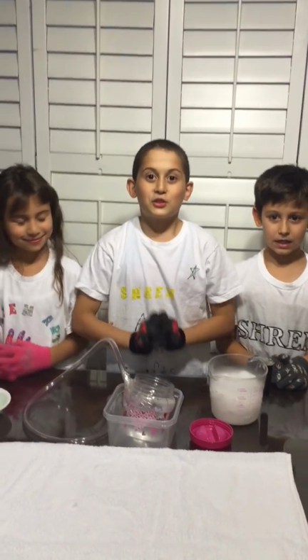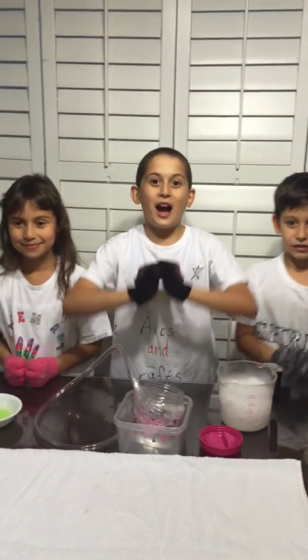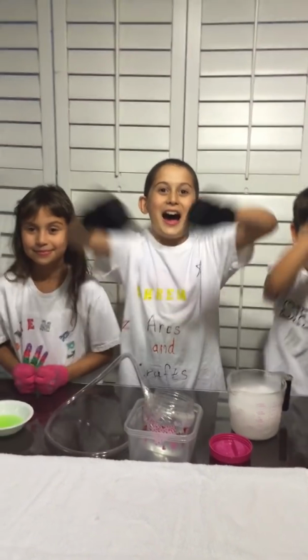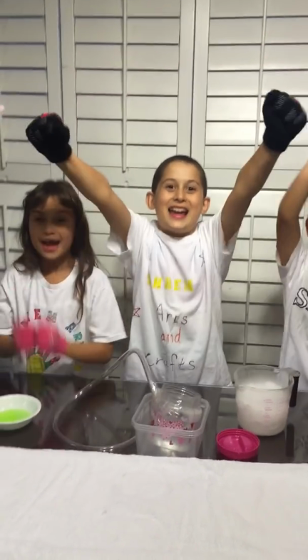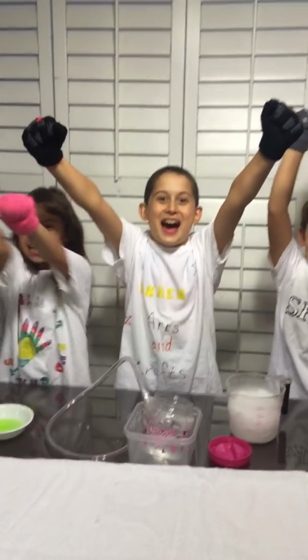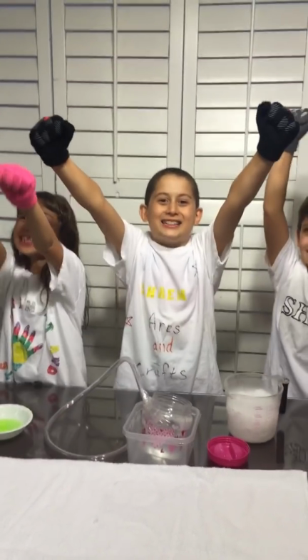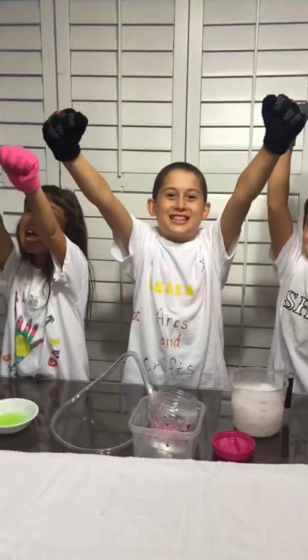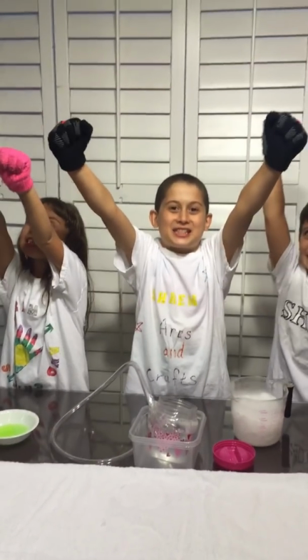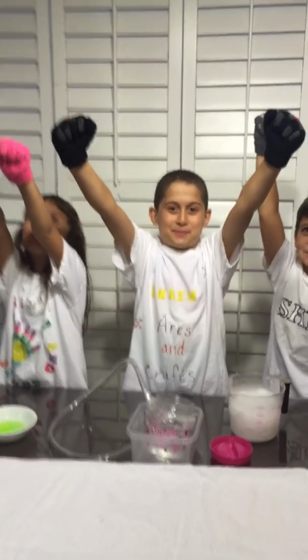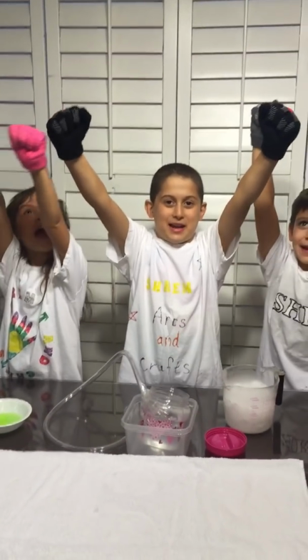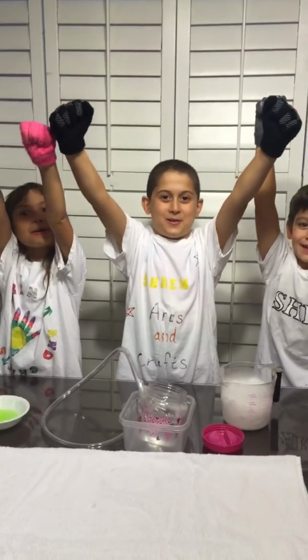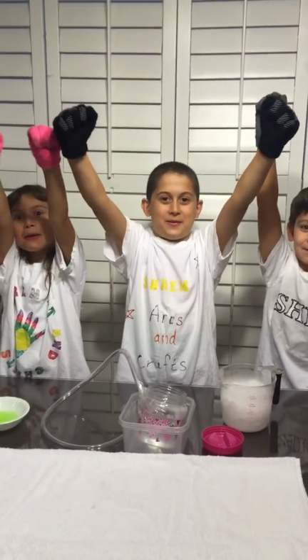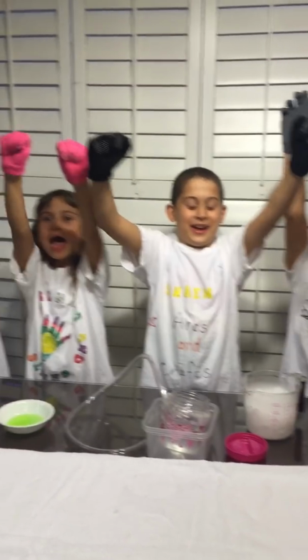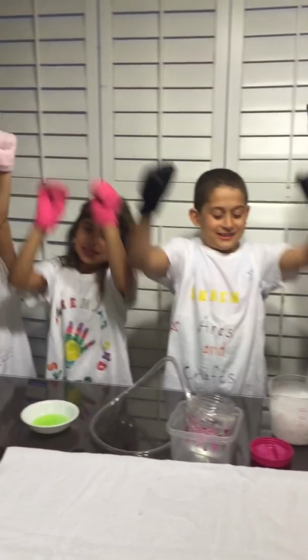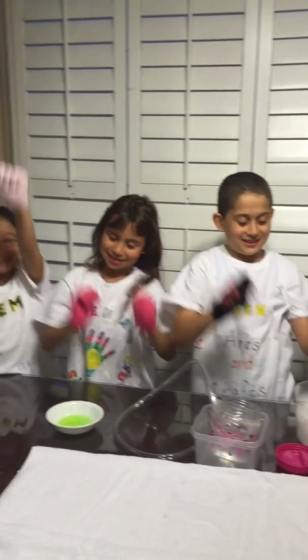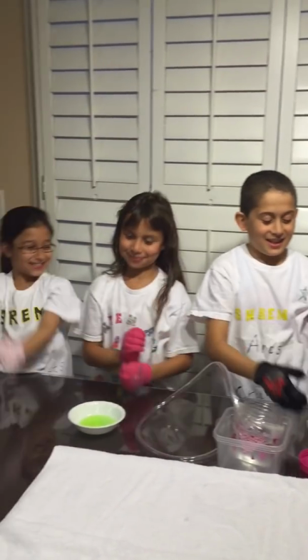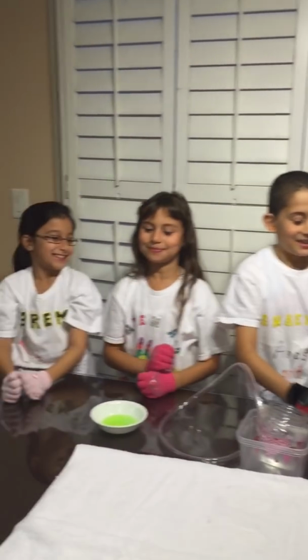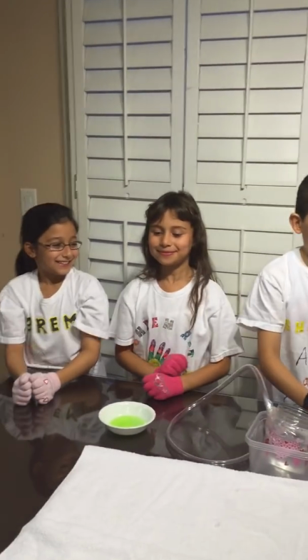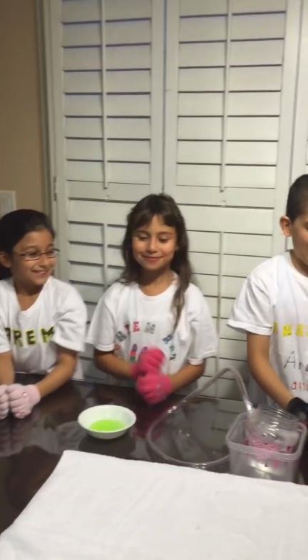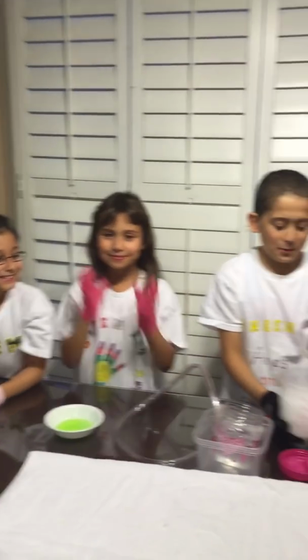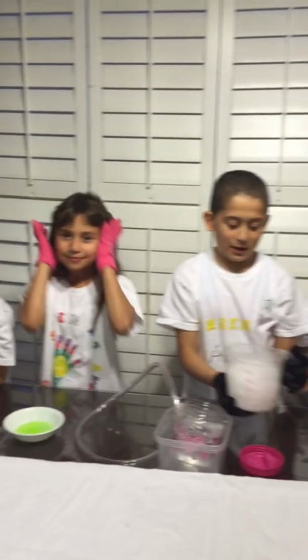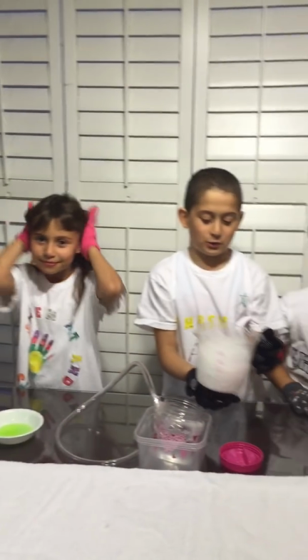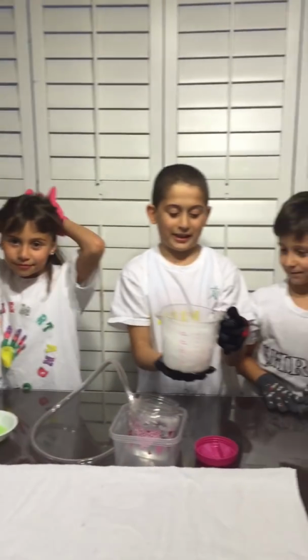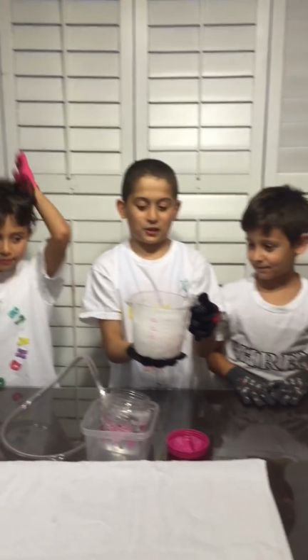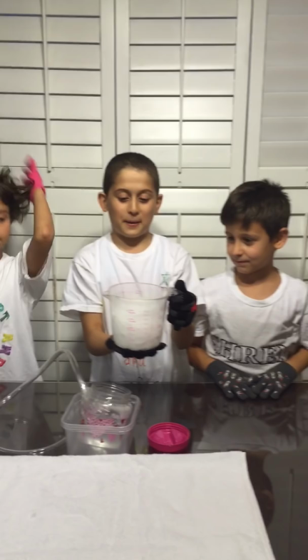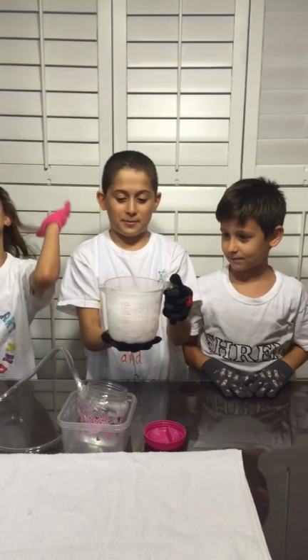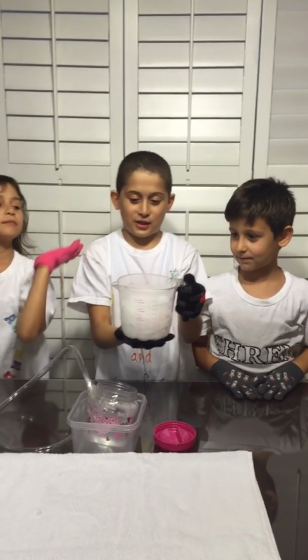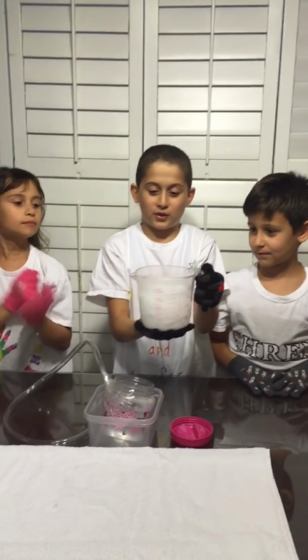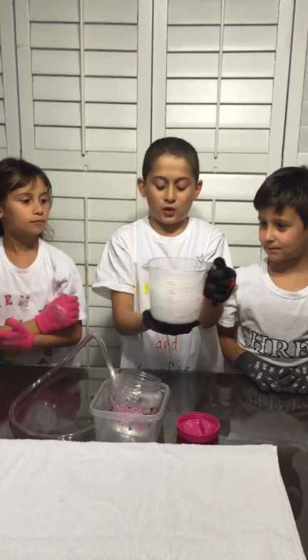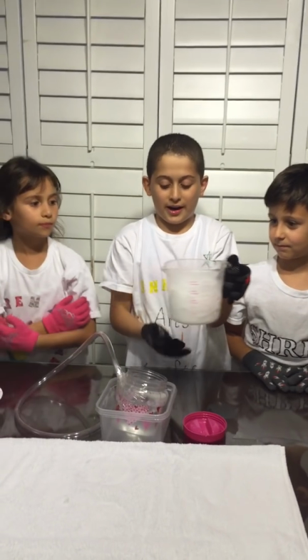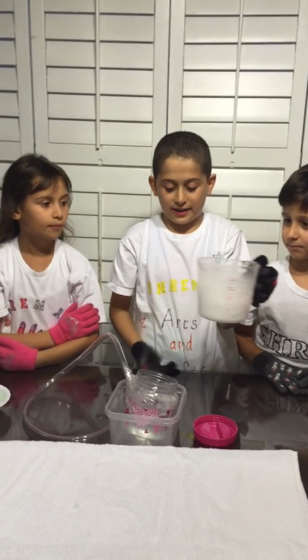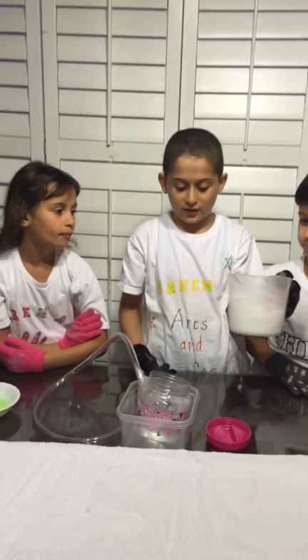Dry ice experiment! Today we are doing an experiment using dry ice.